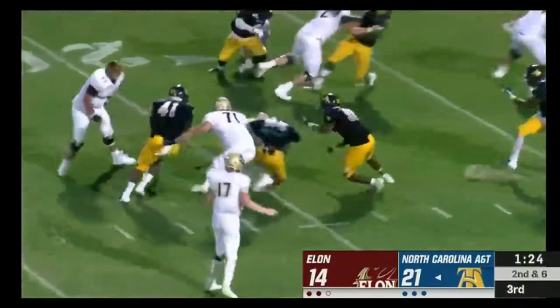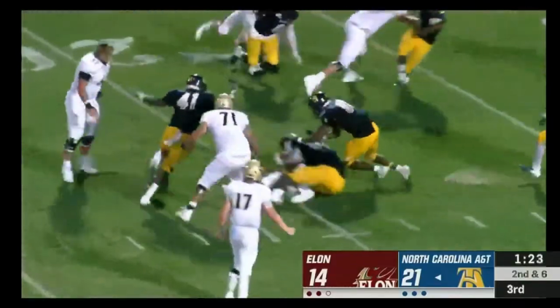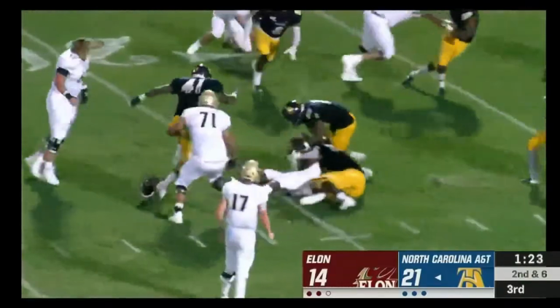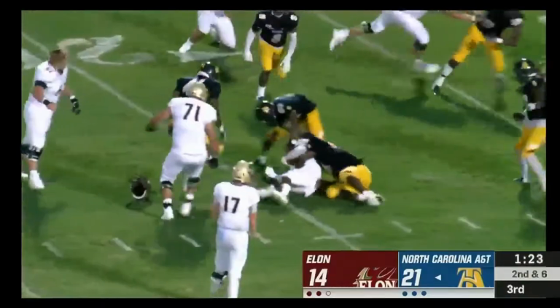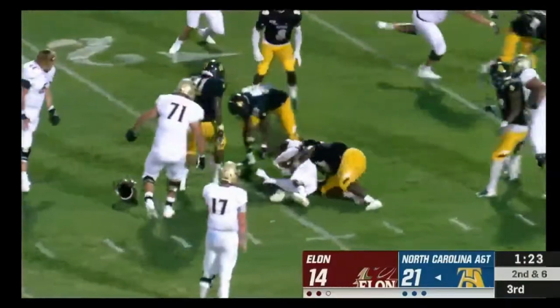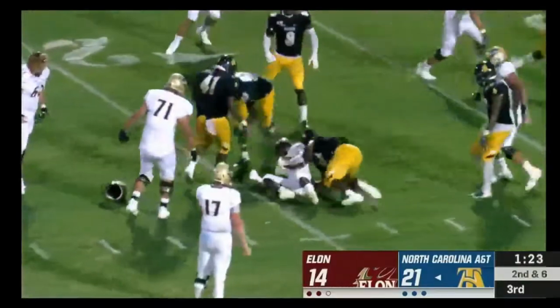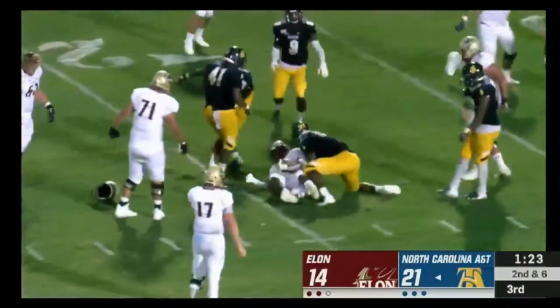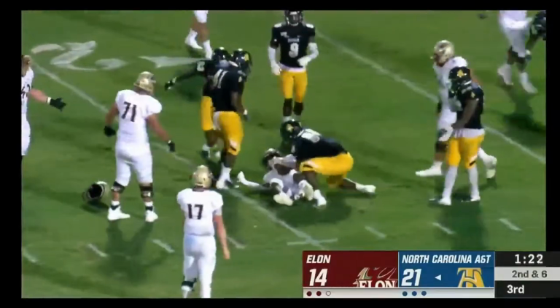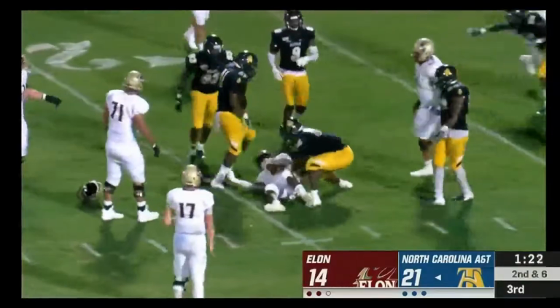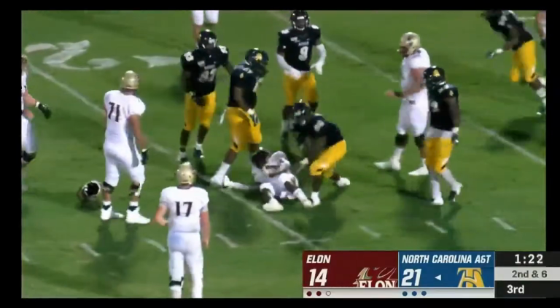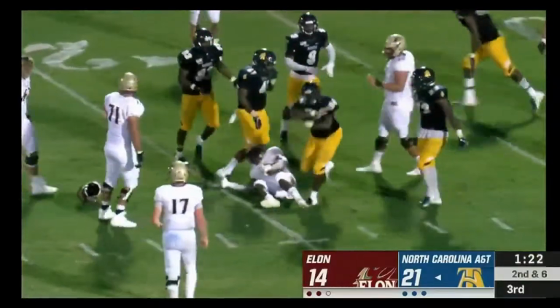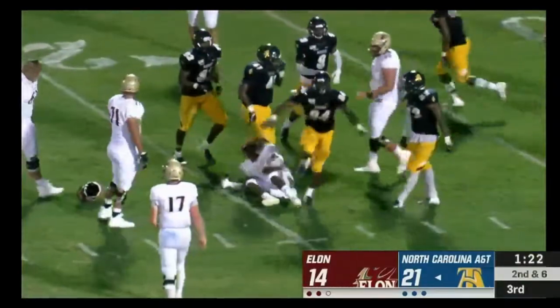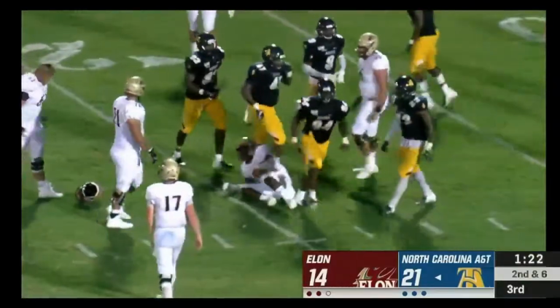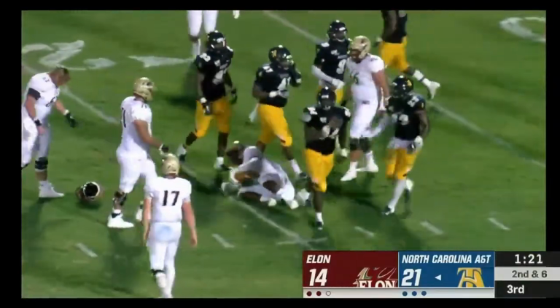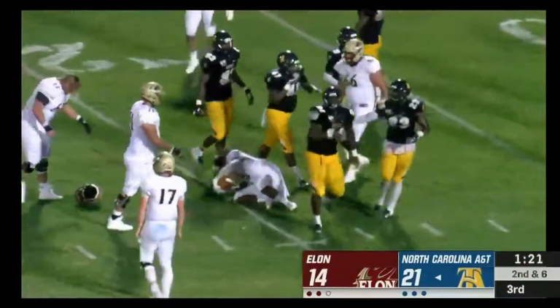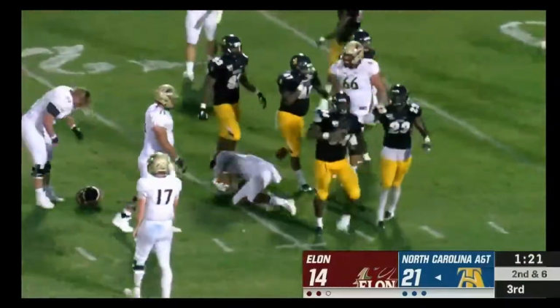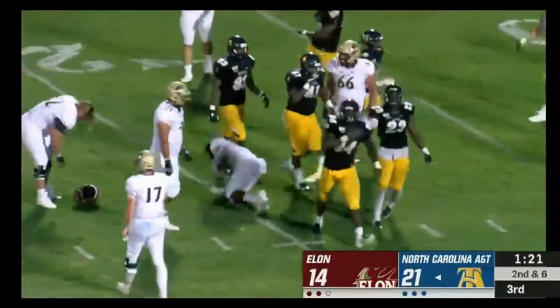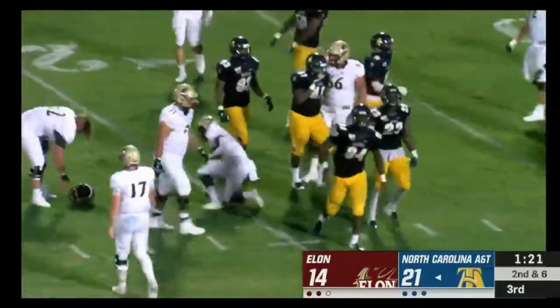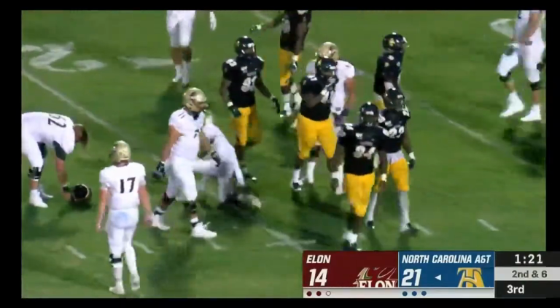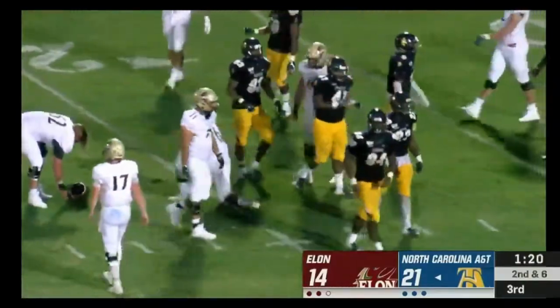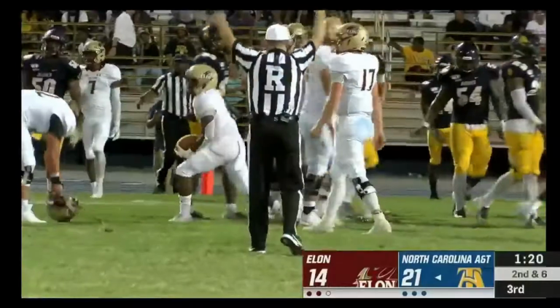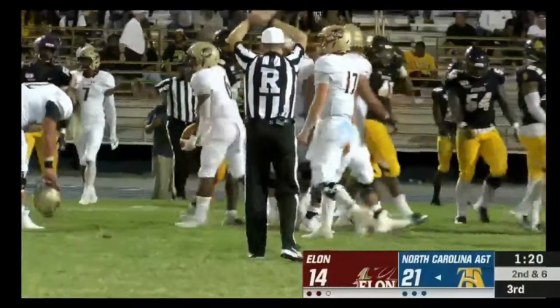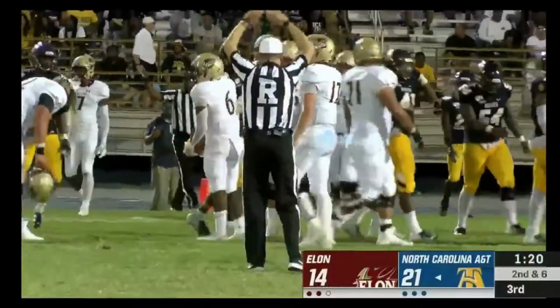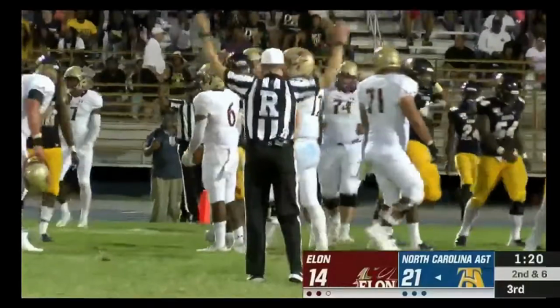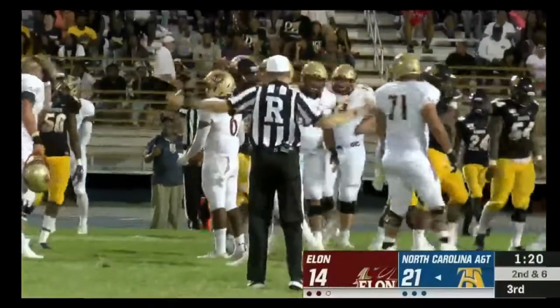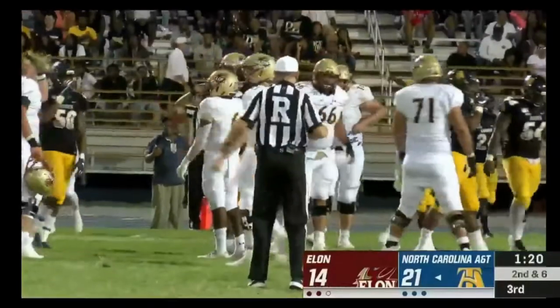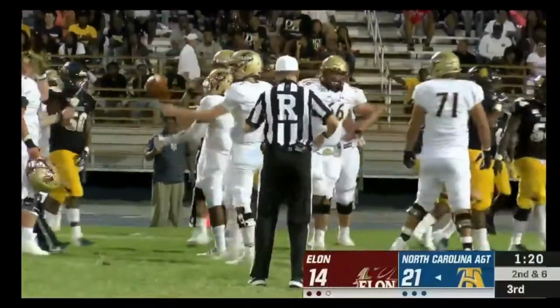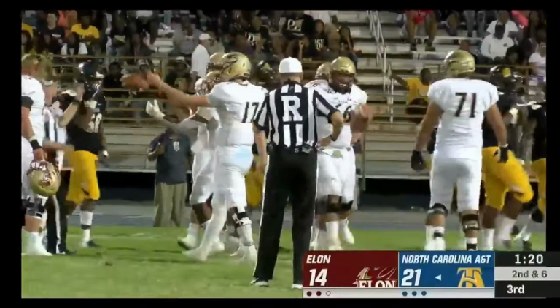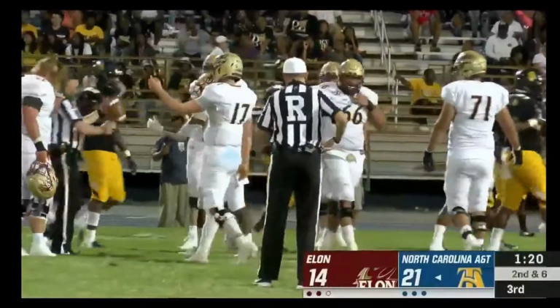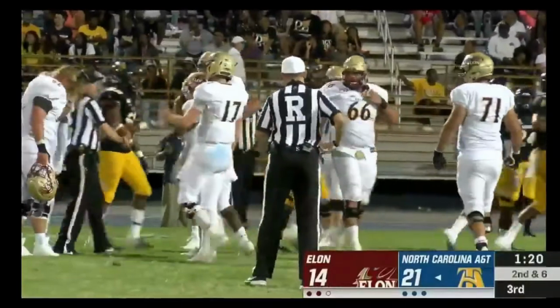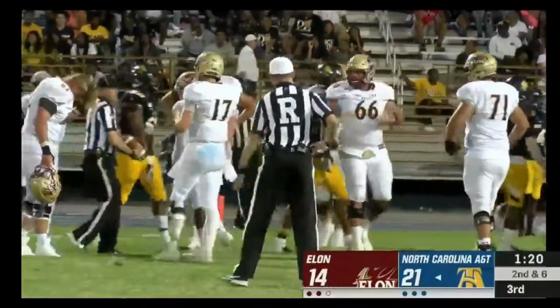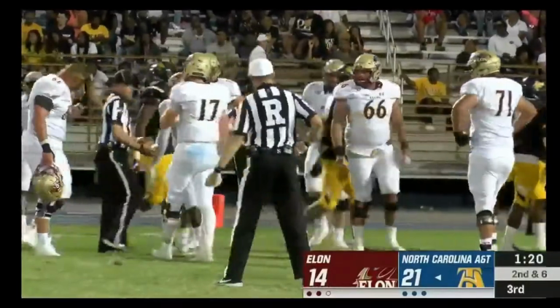Thomas on the handoff — he's brought down behind the line of scrimmage. It'll be a loss of three on the play.